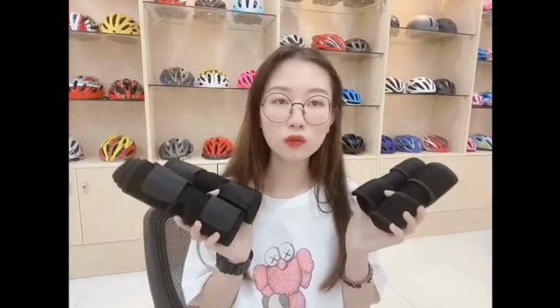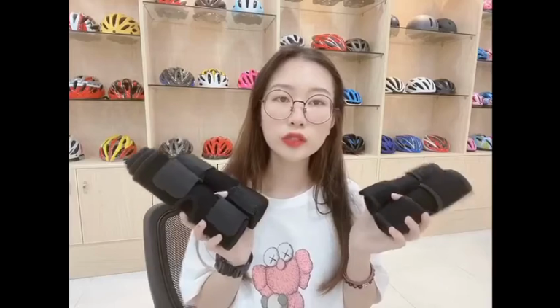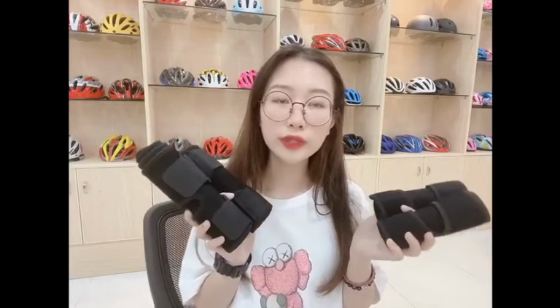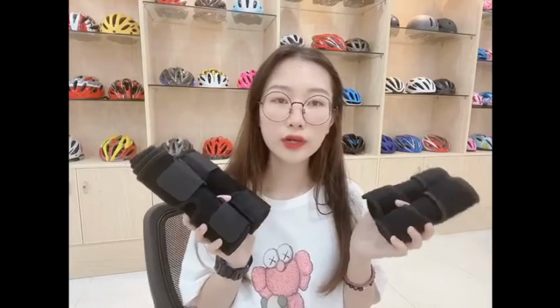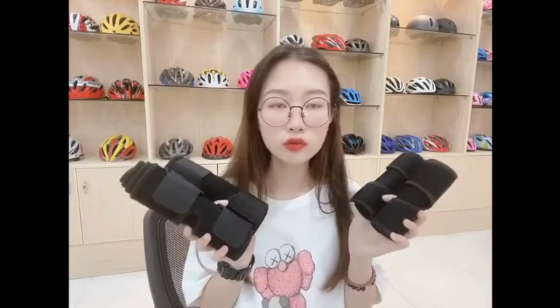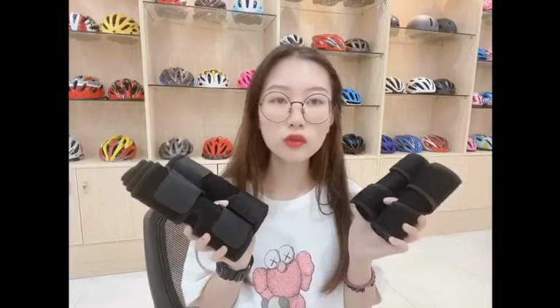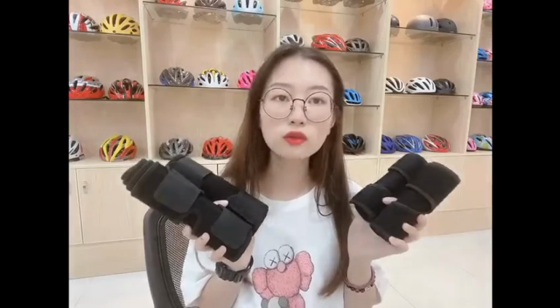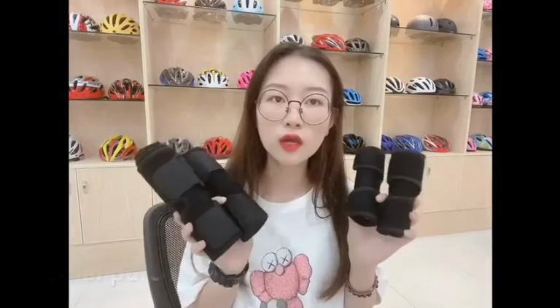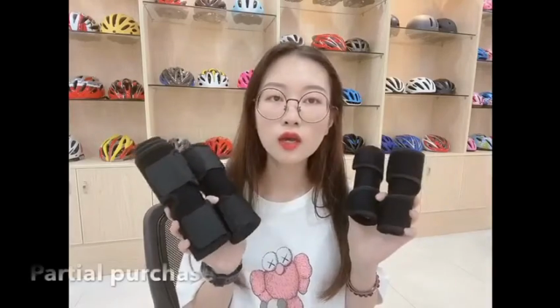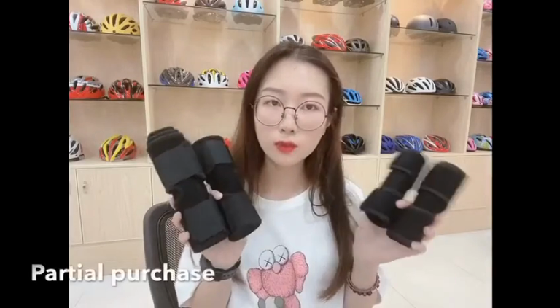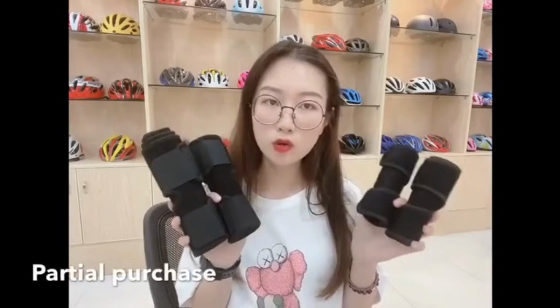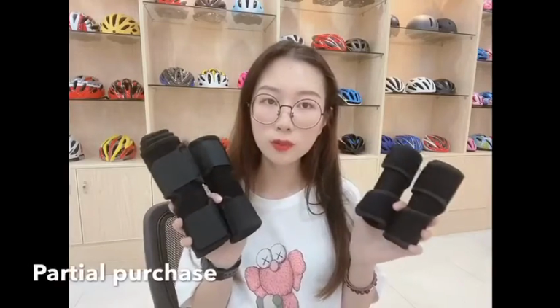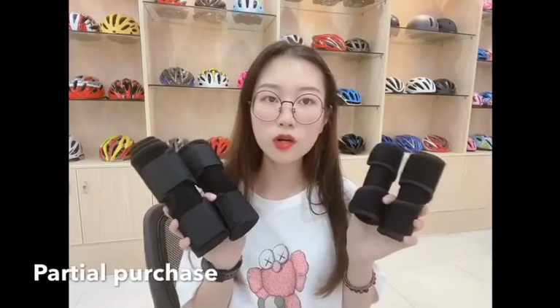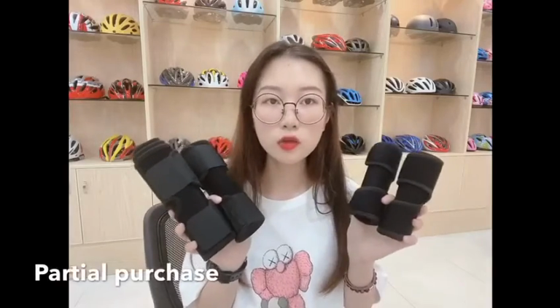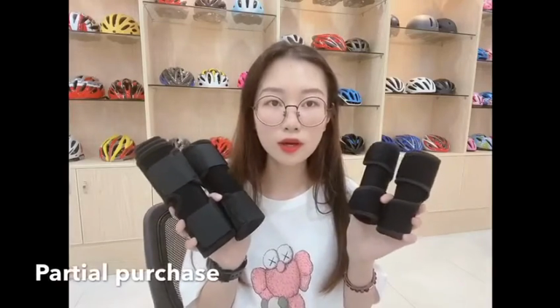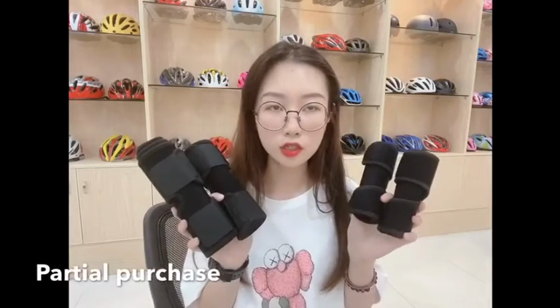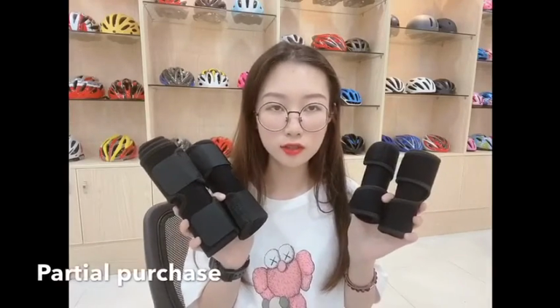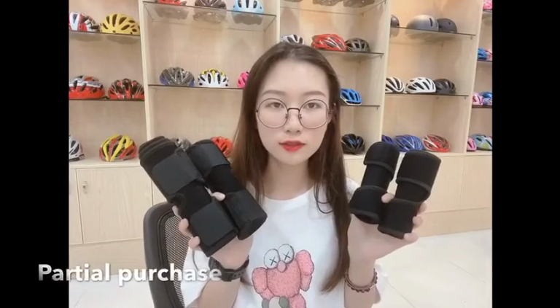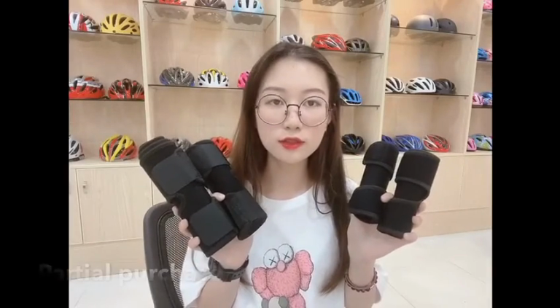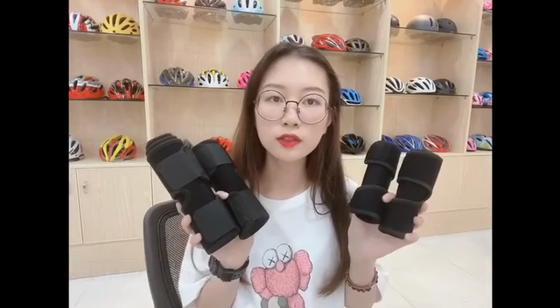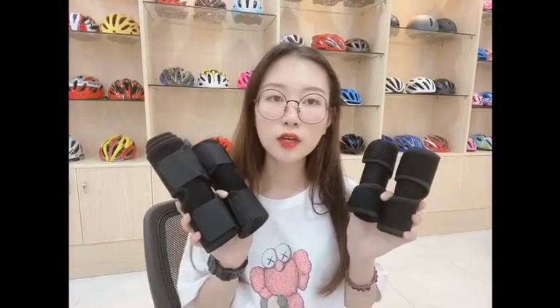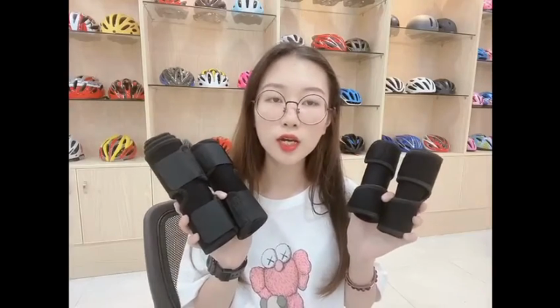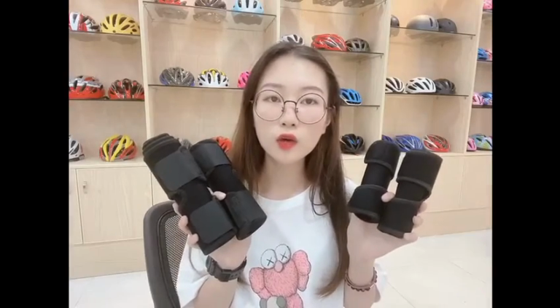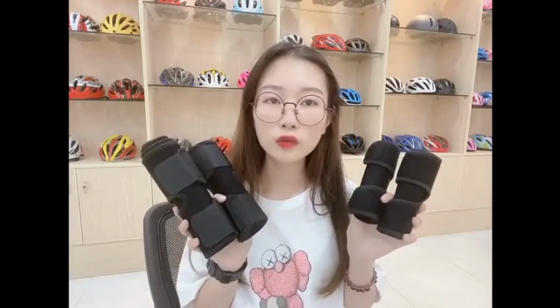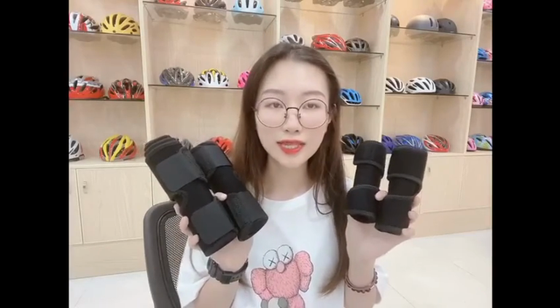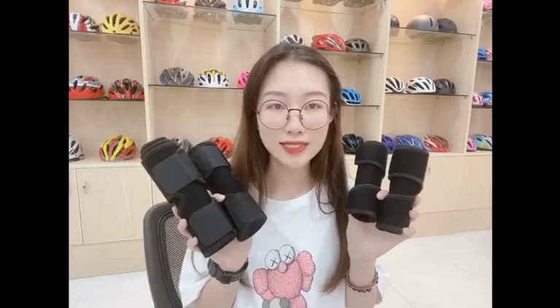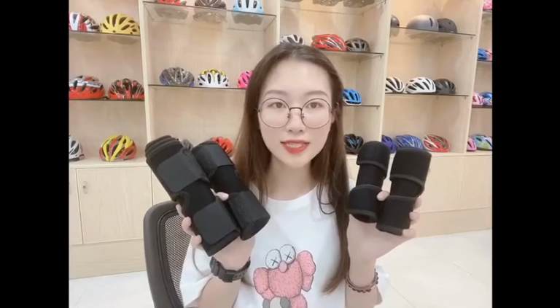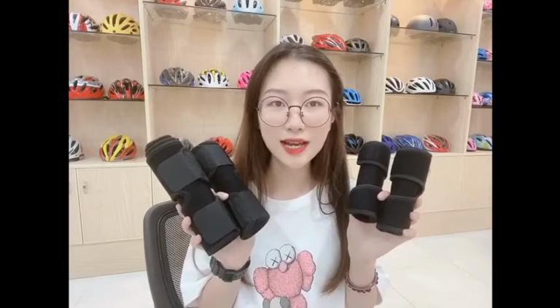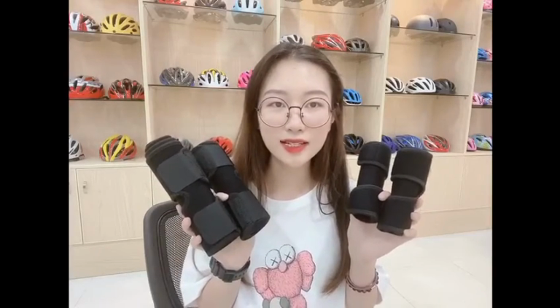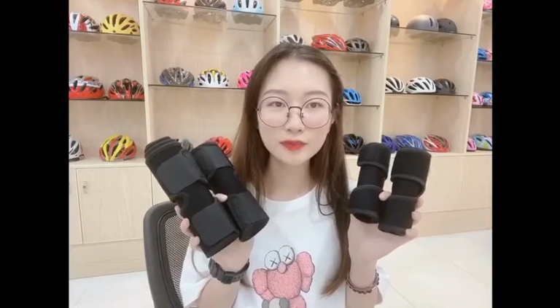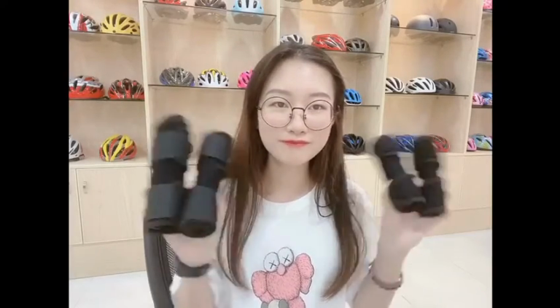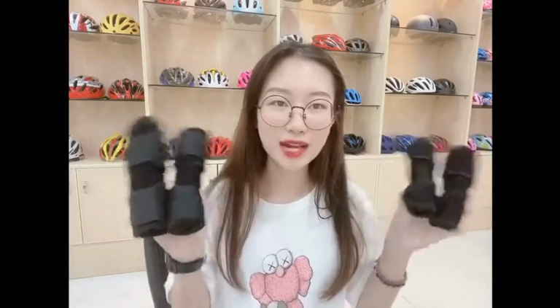You can also adjust the pressure. Let's see — bye!